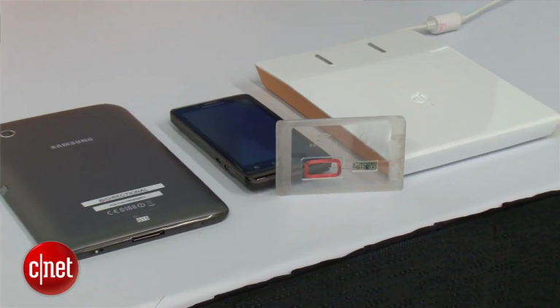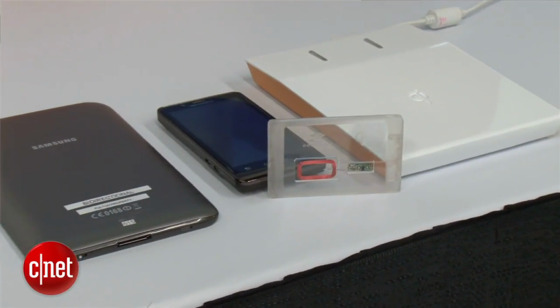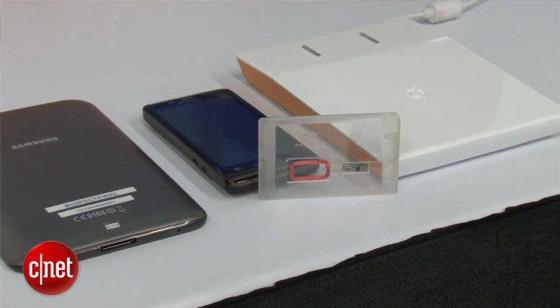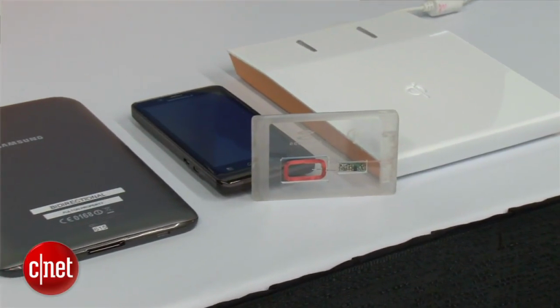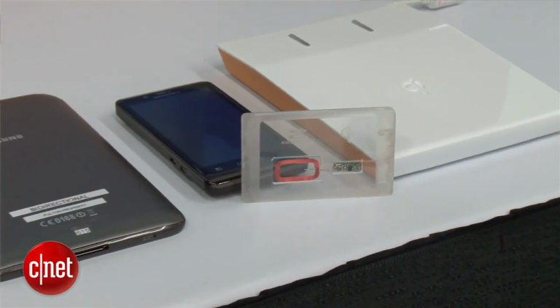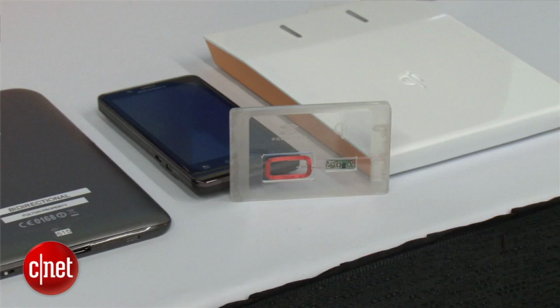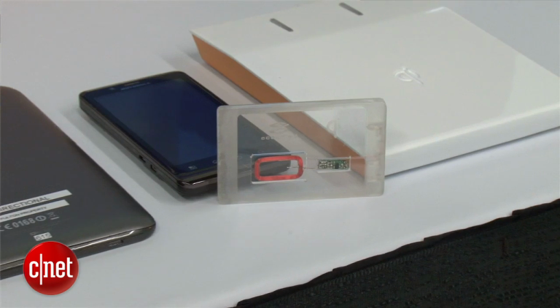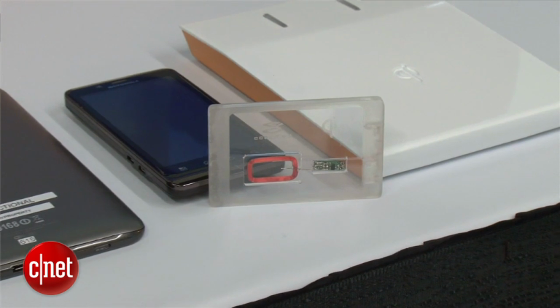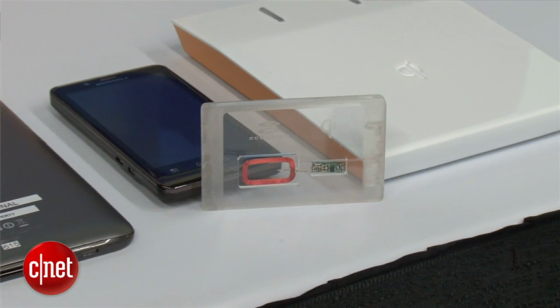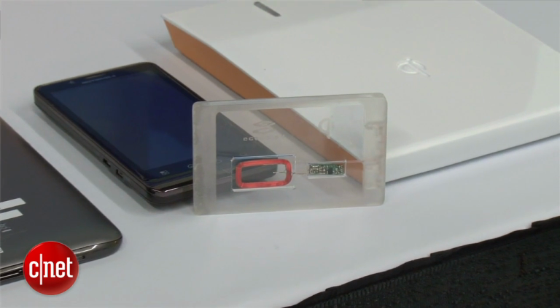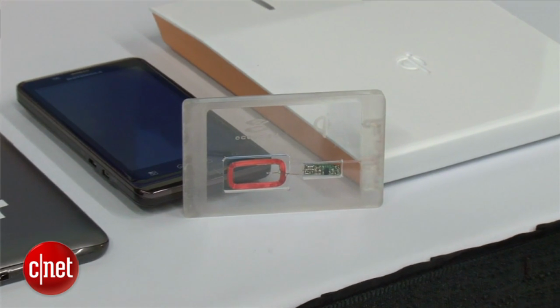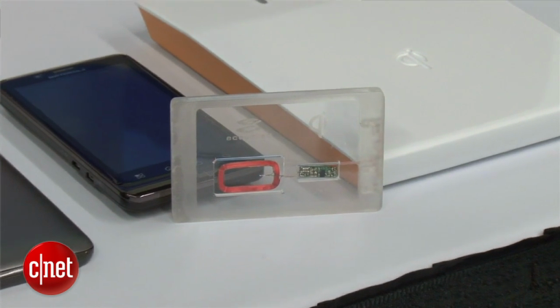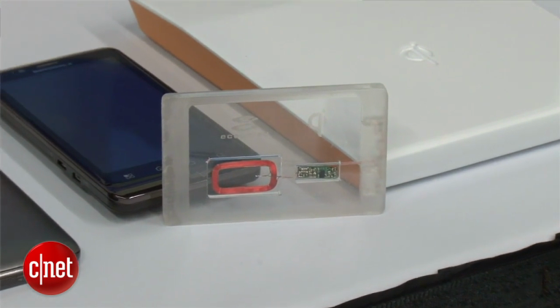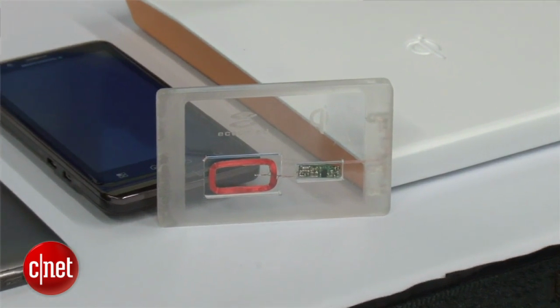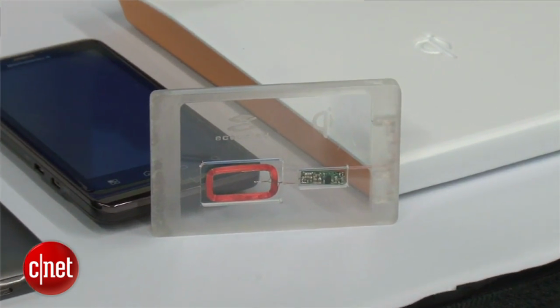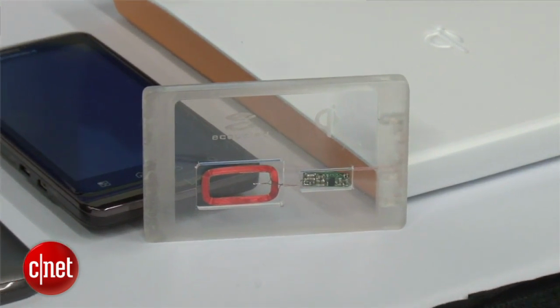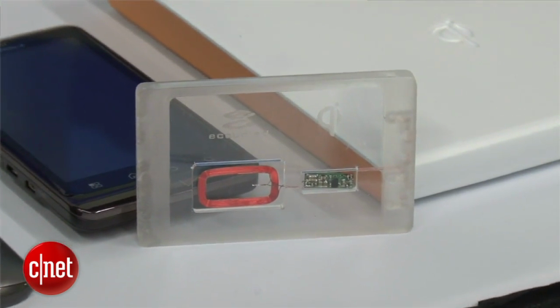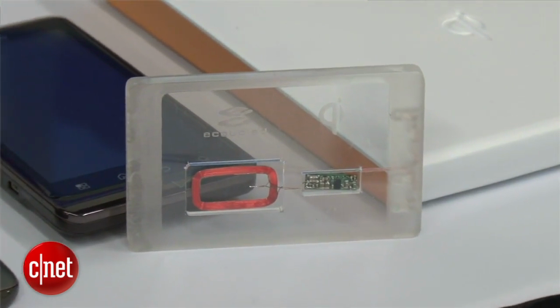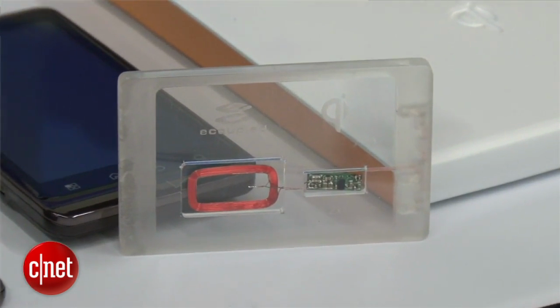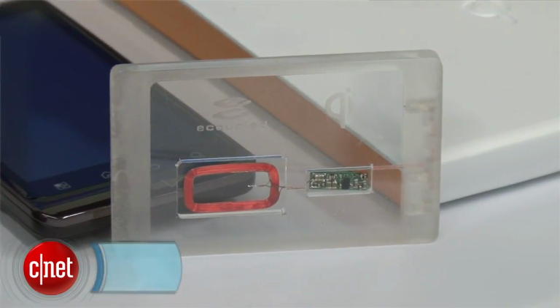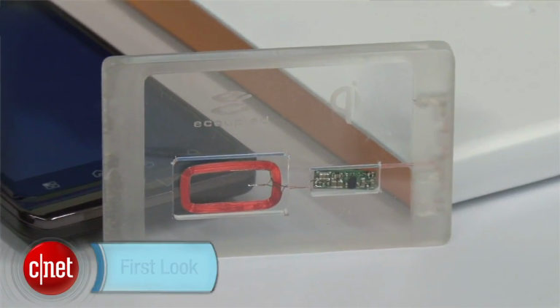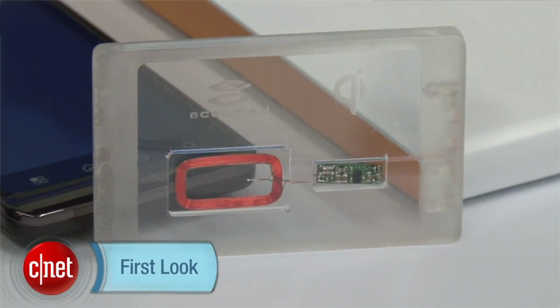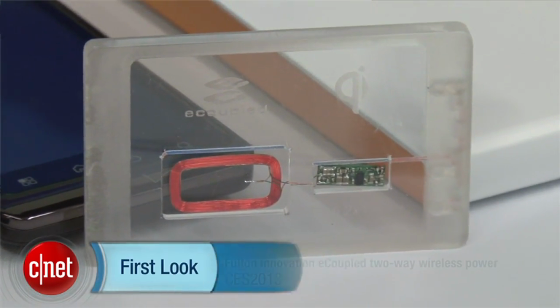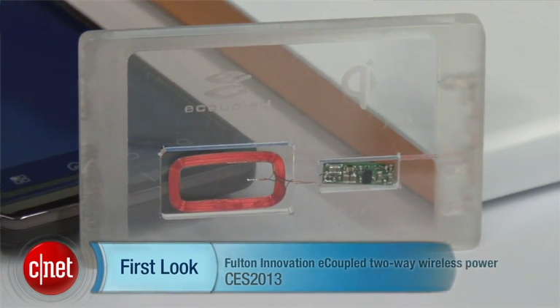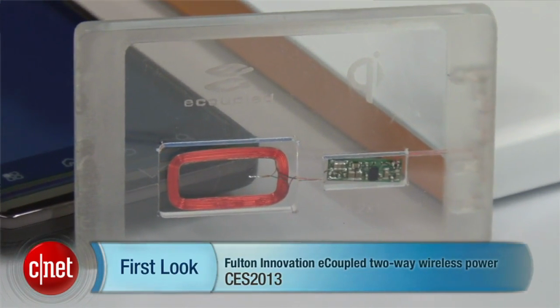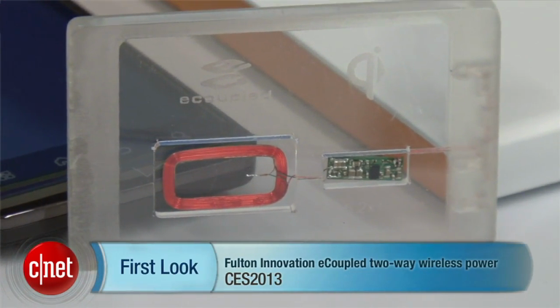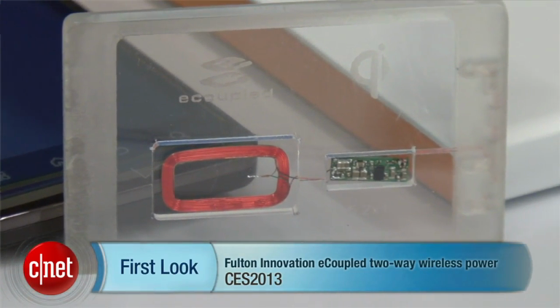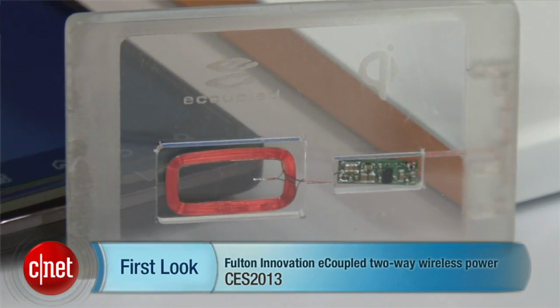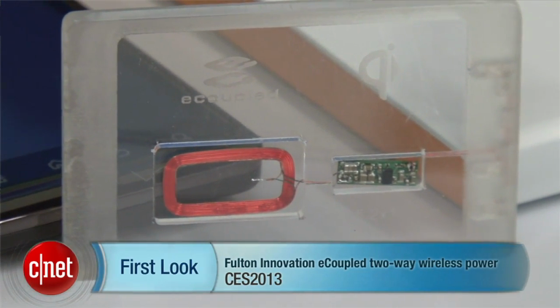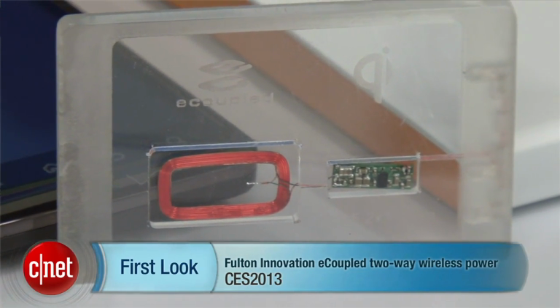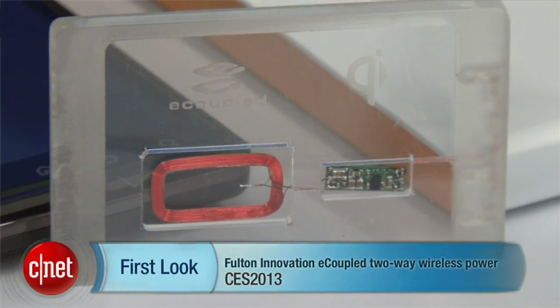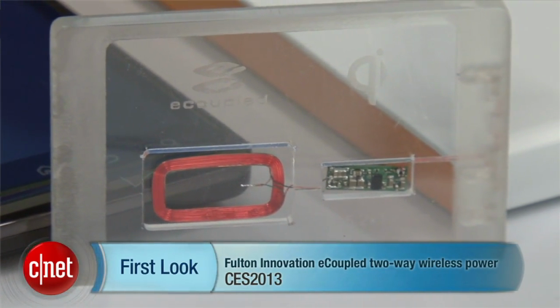From CES 2013, you've taken a first look at Fulton's device-to-device wireless charging.